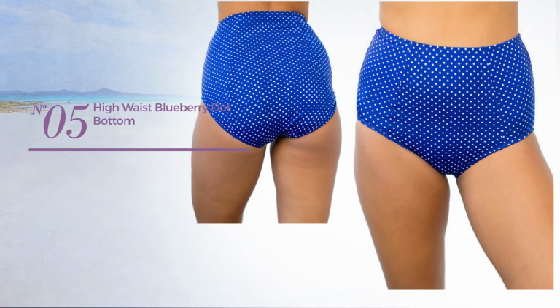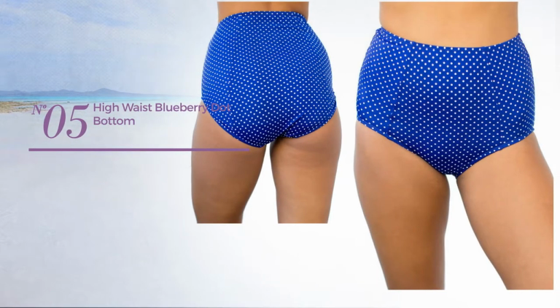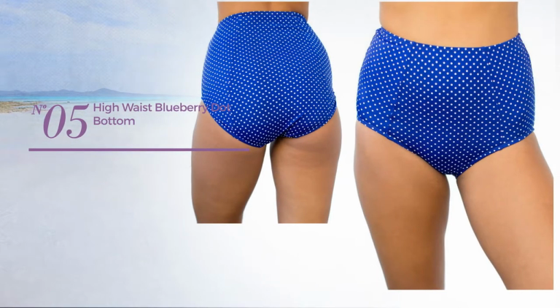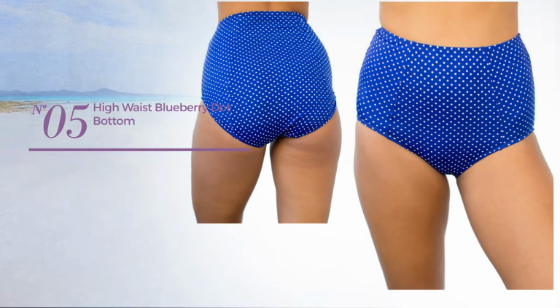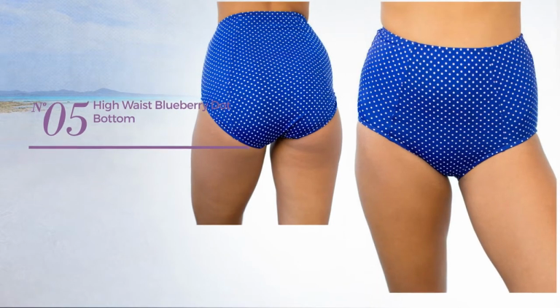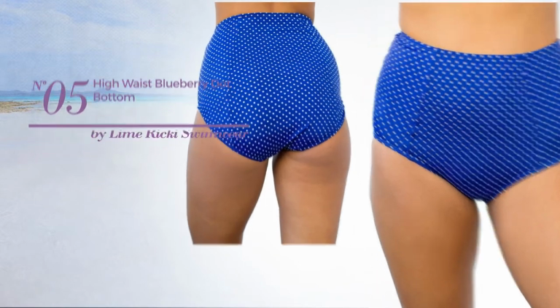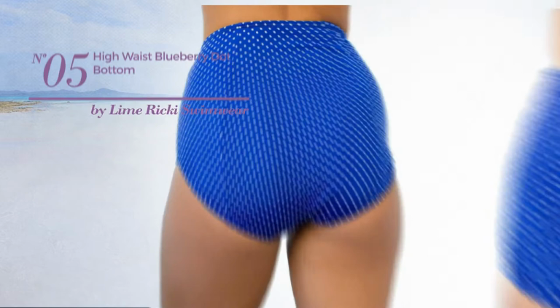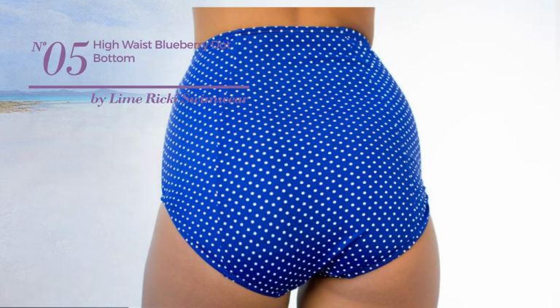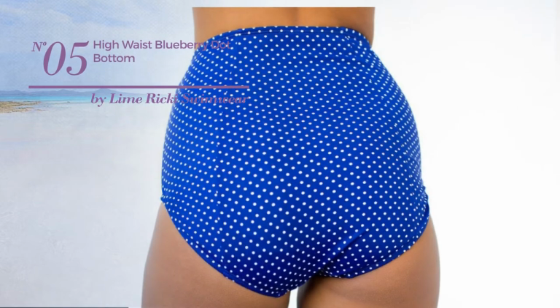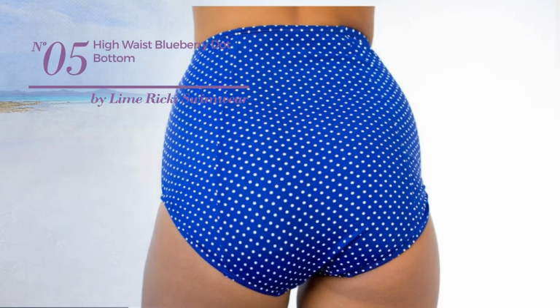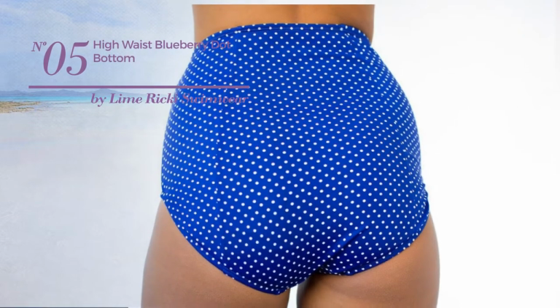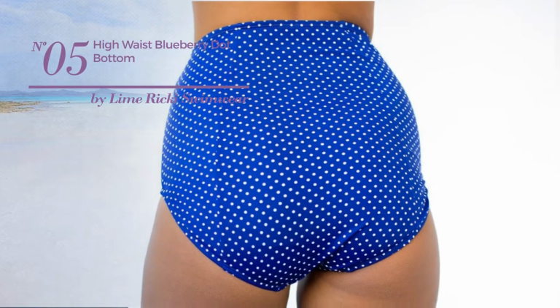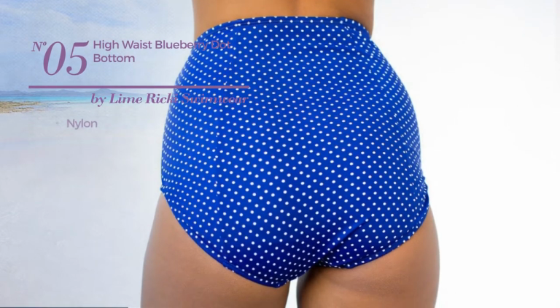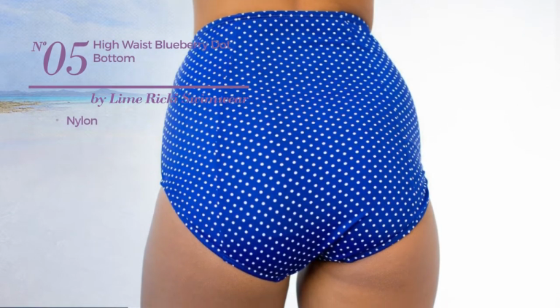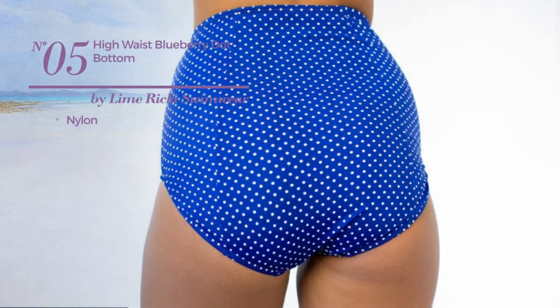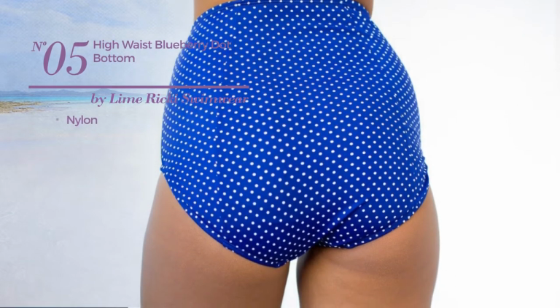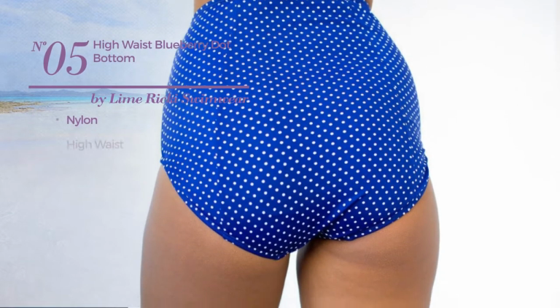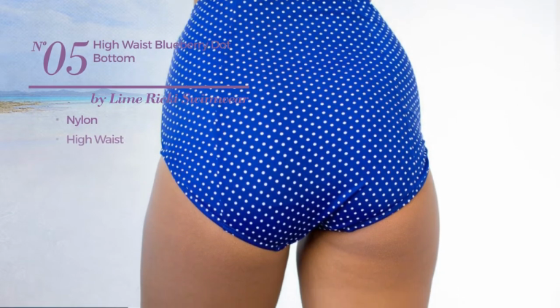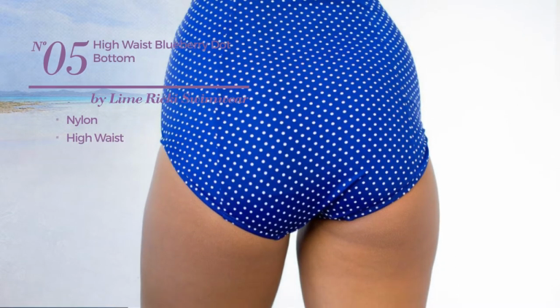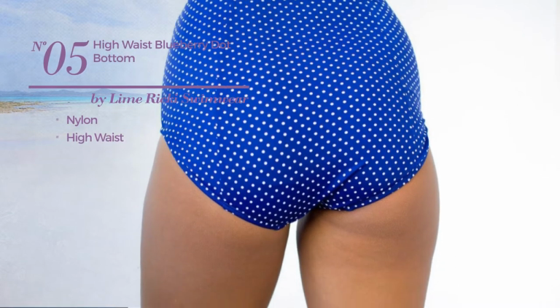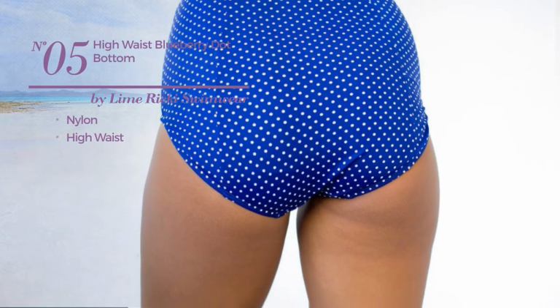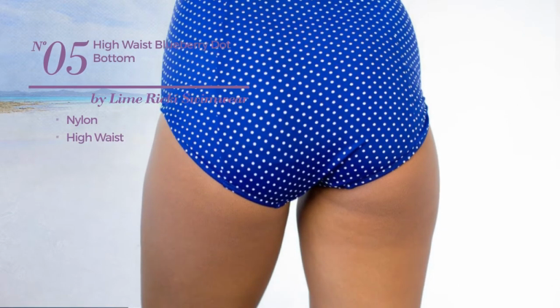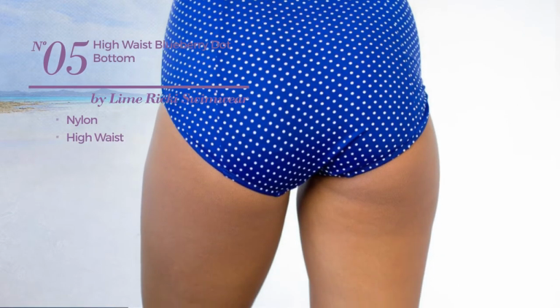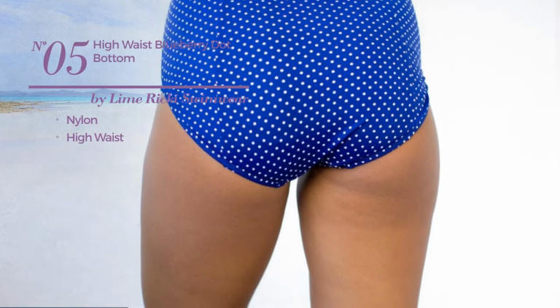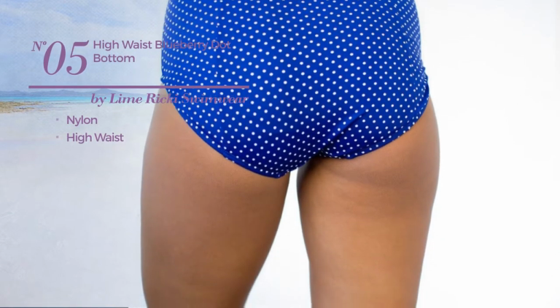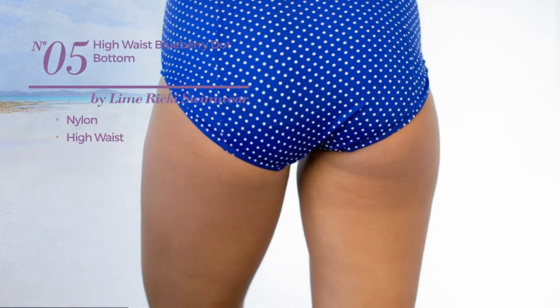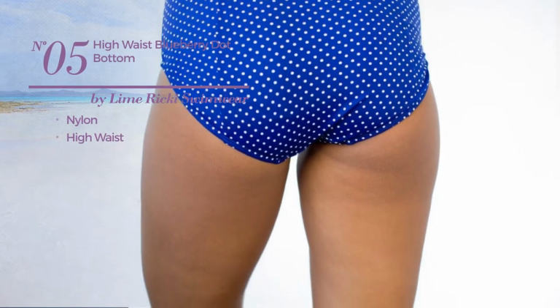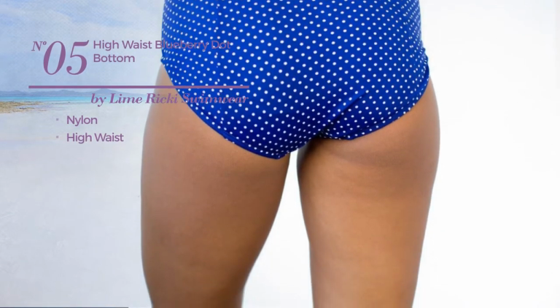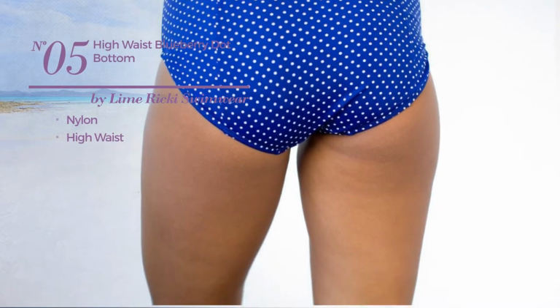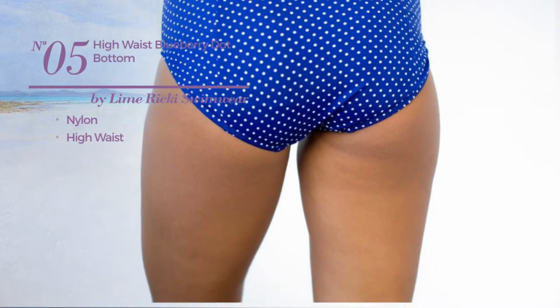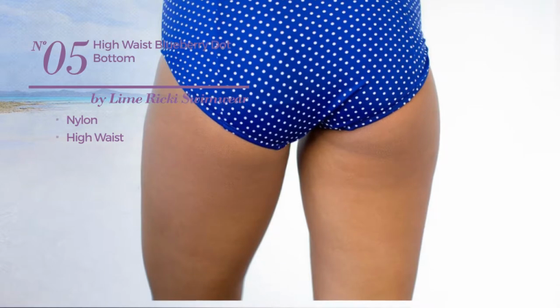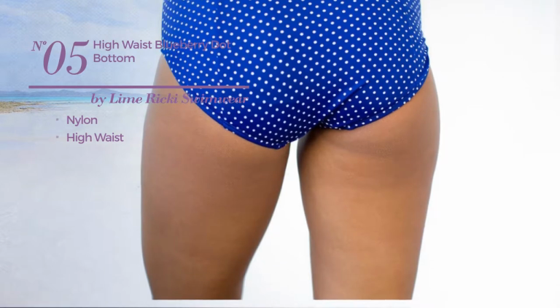Number 5, crafted from nylon, with a high waist. Available exclusively in blue color.